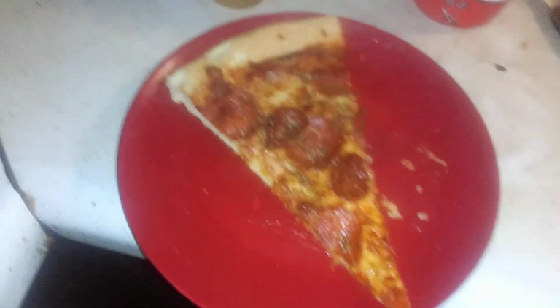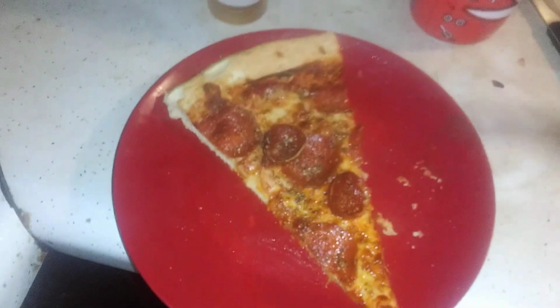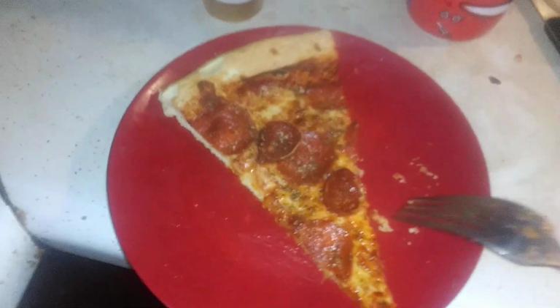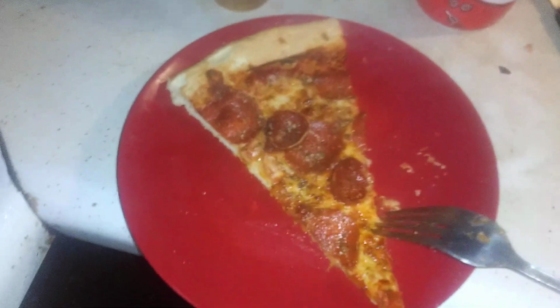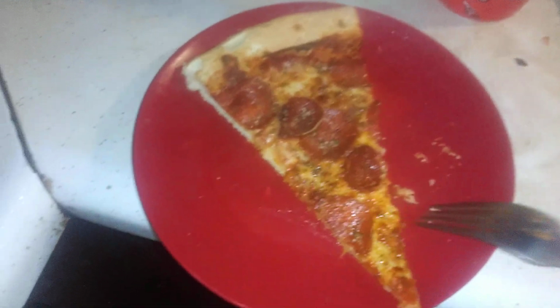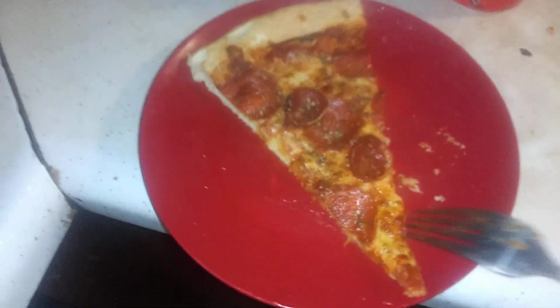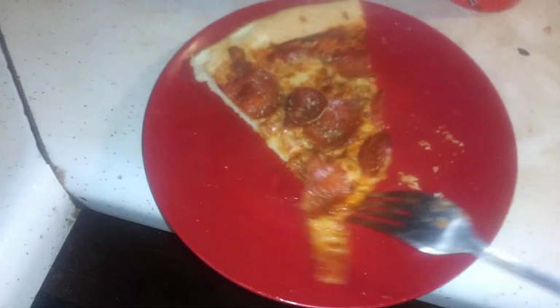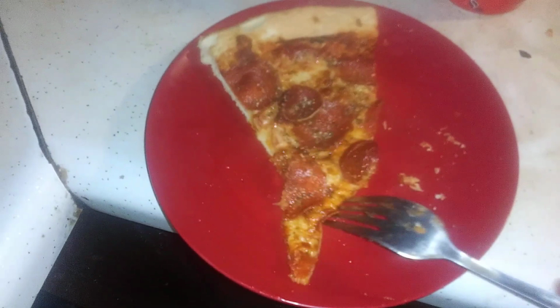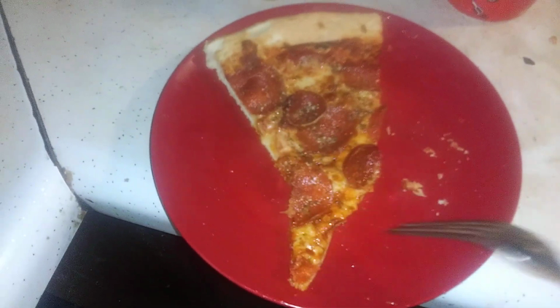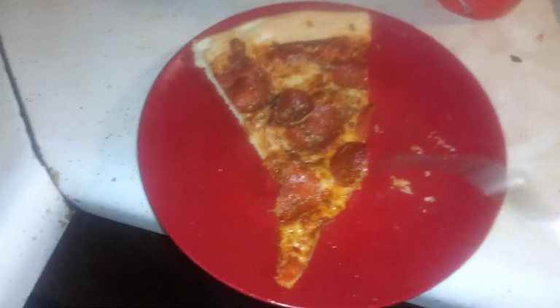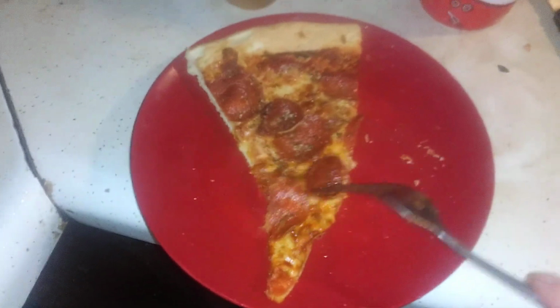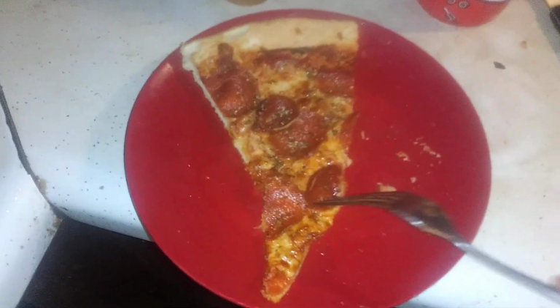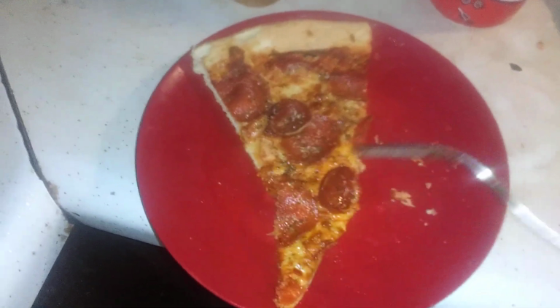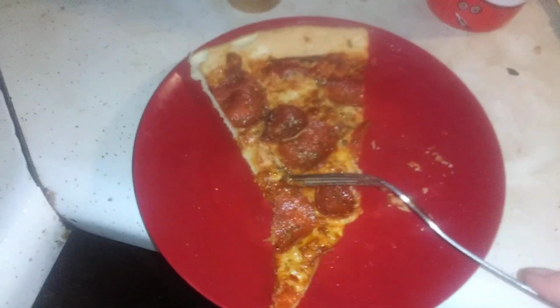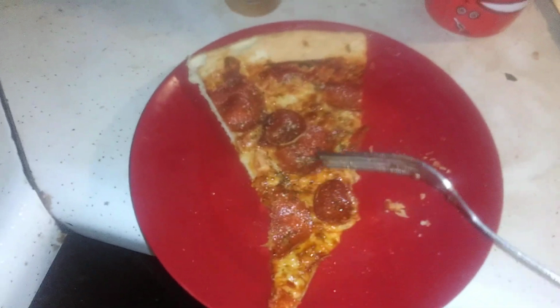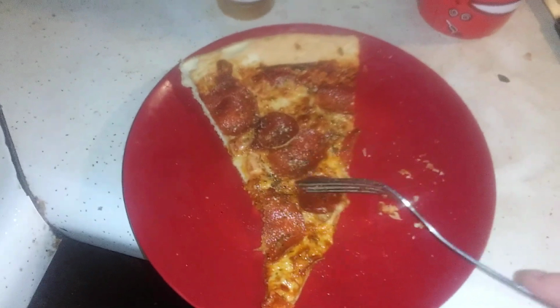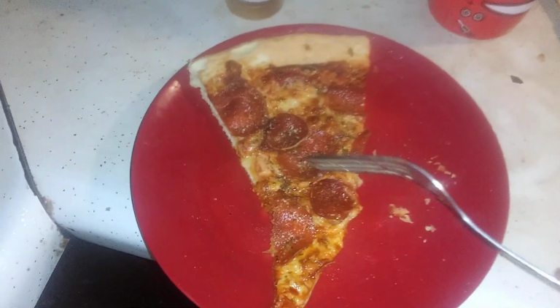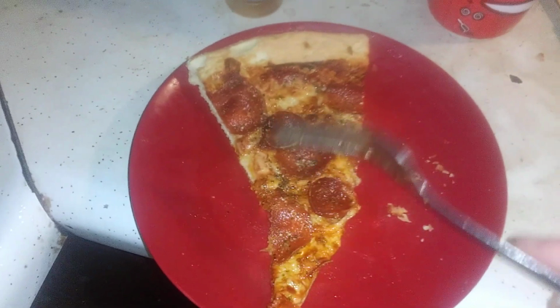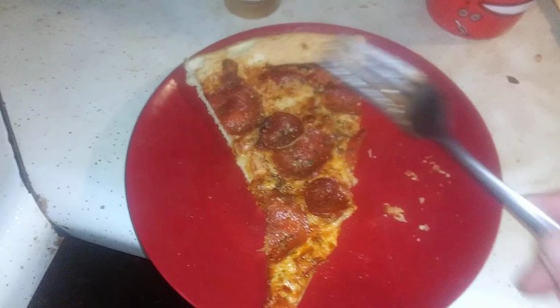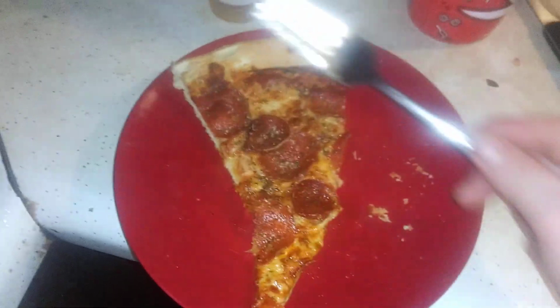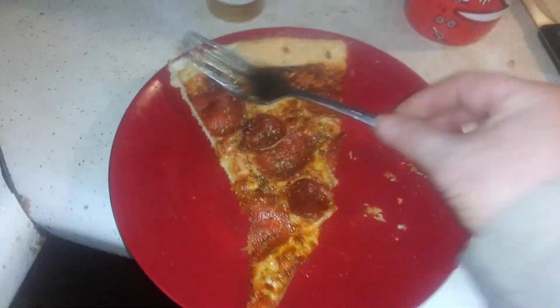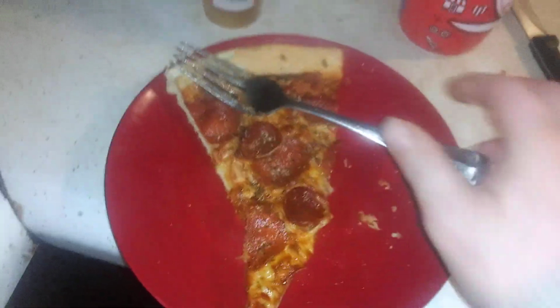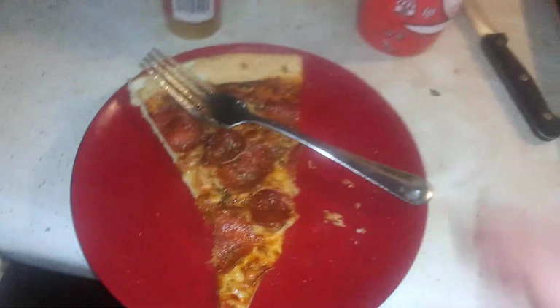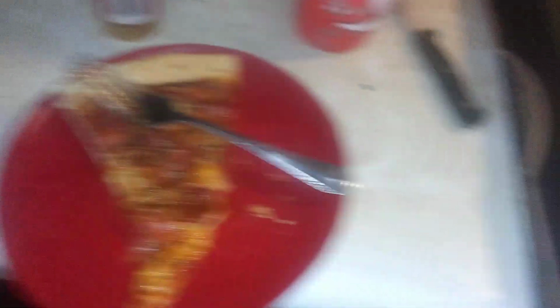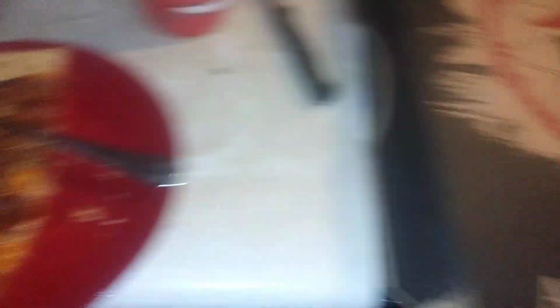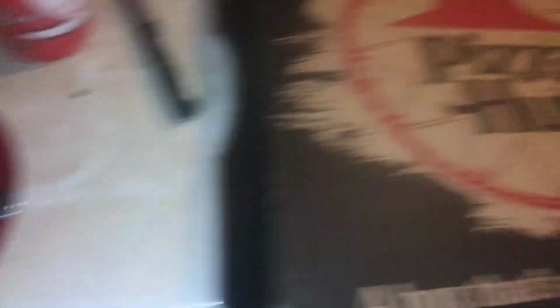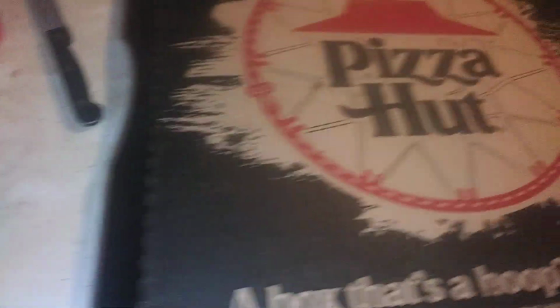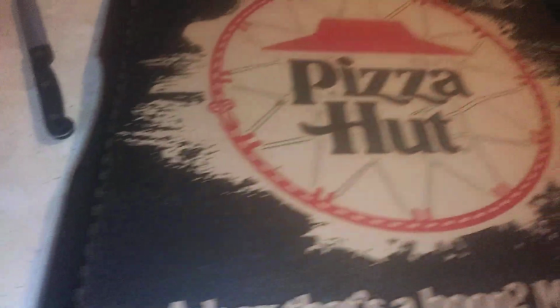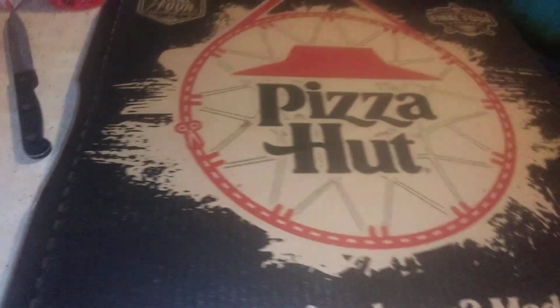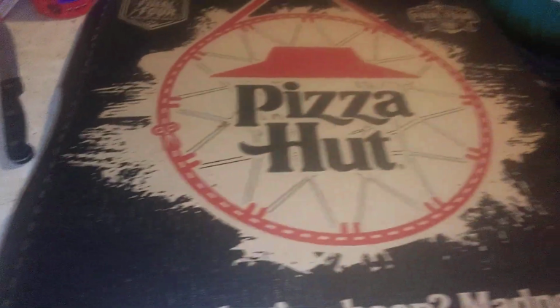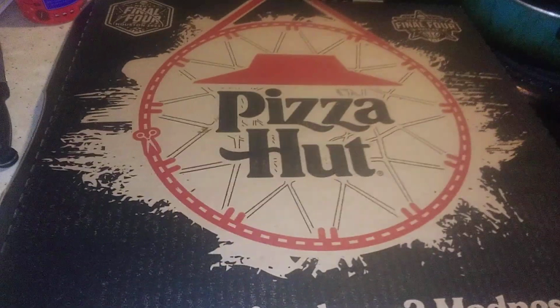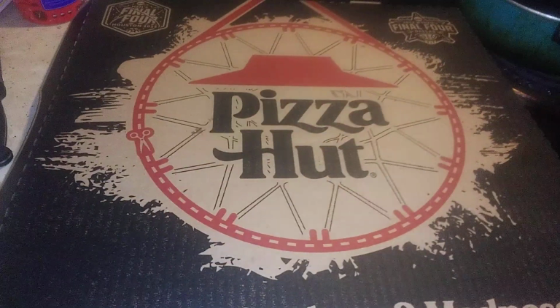Big New Yorker, Pizza Hut. Pizza Hut — we got the meat.